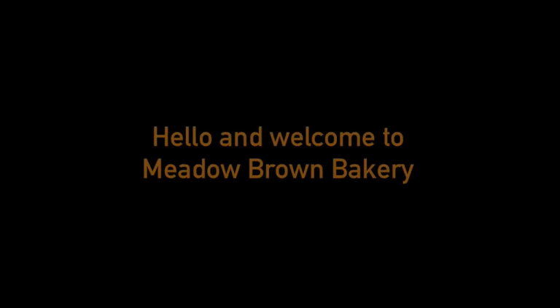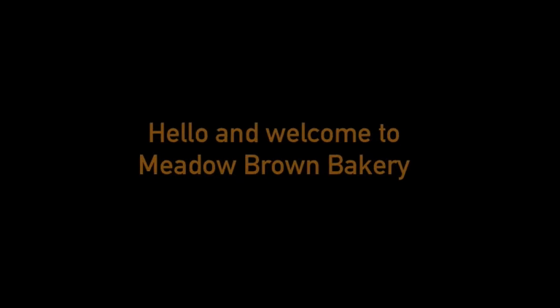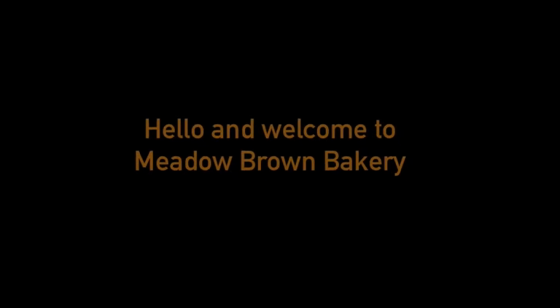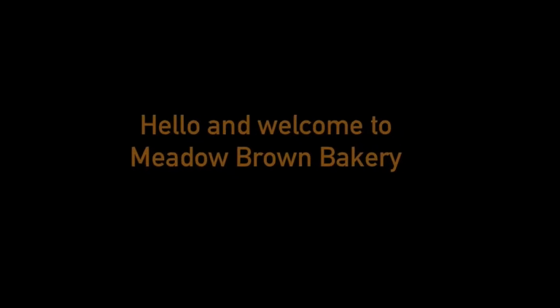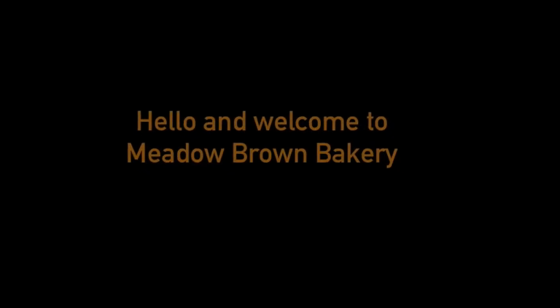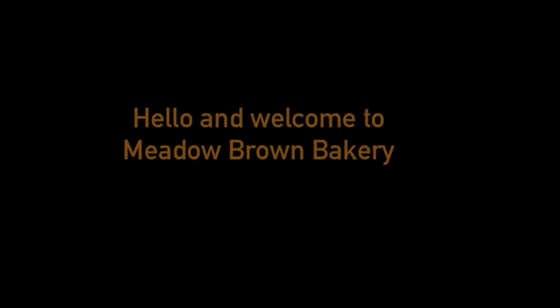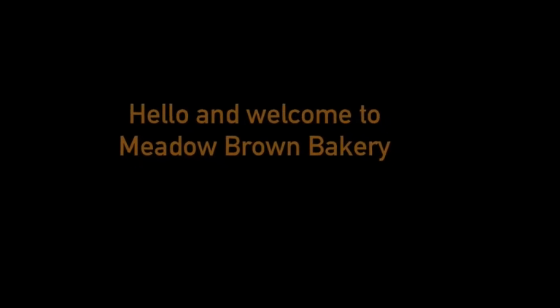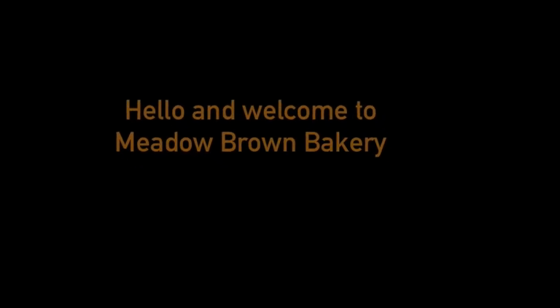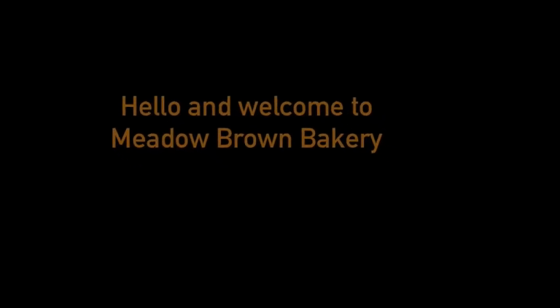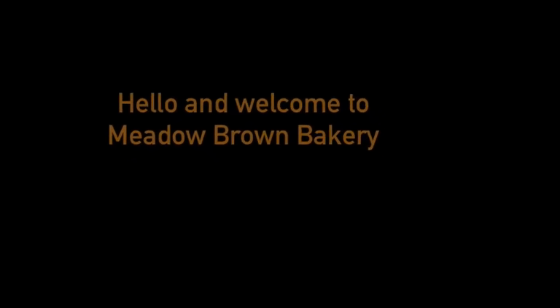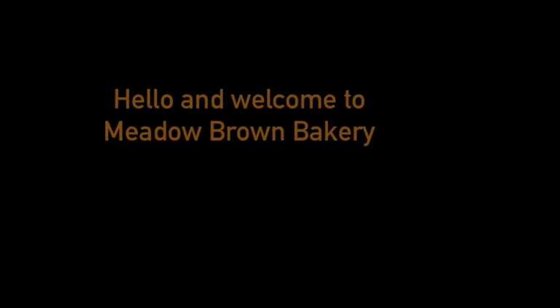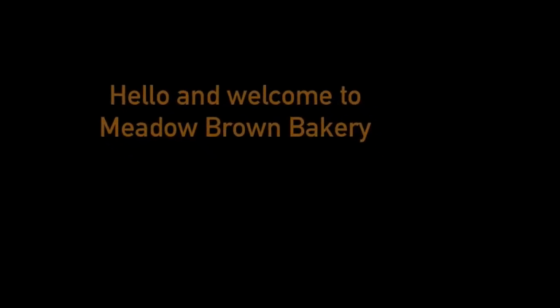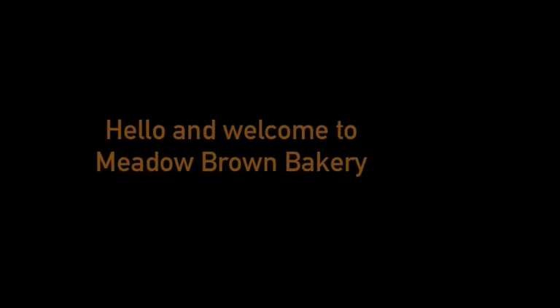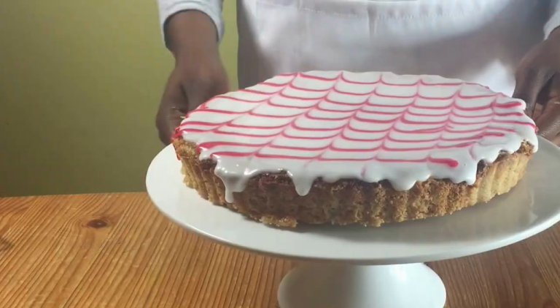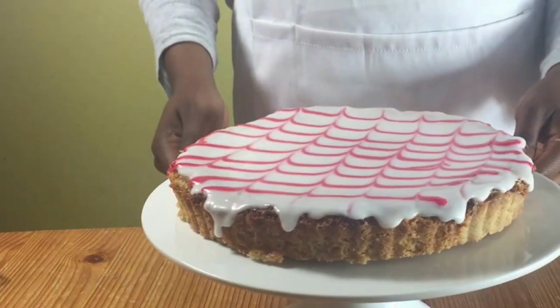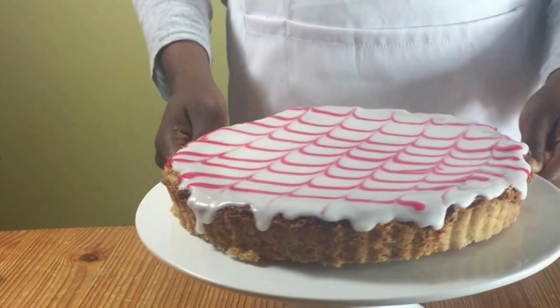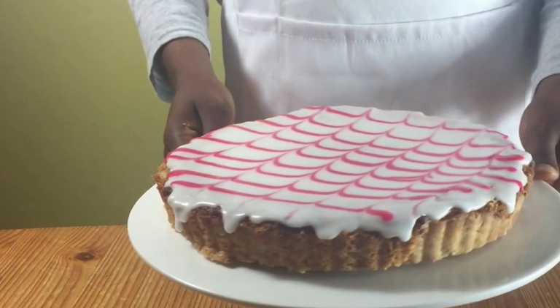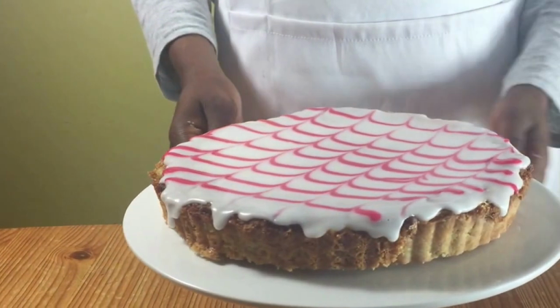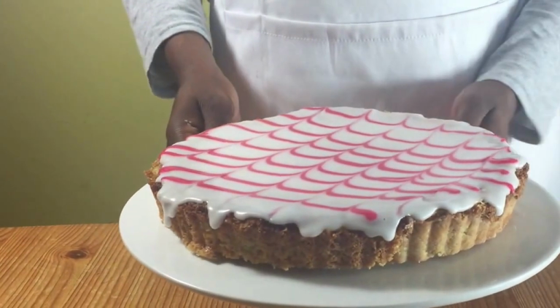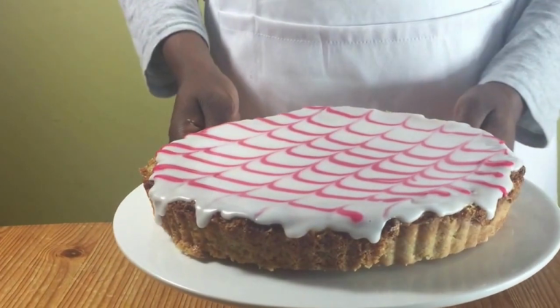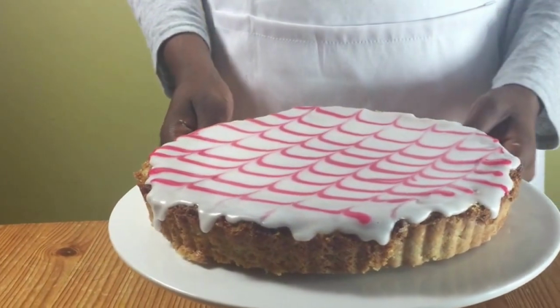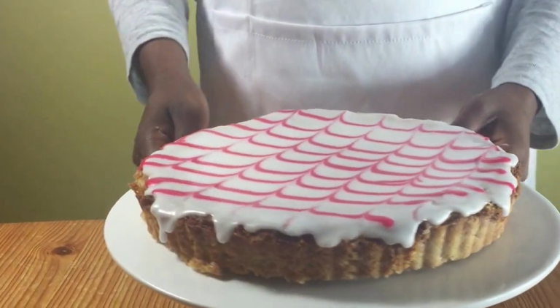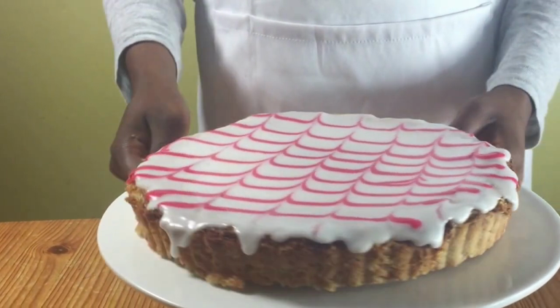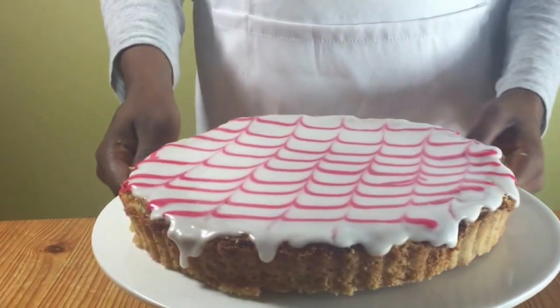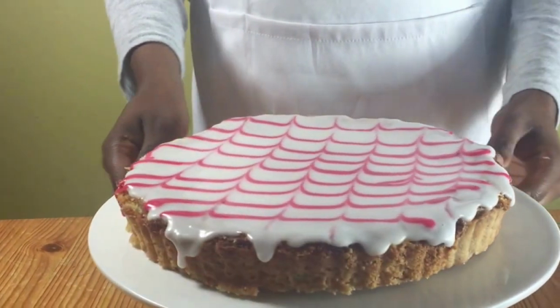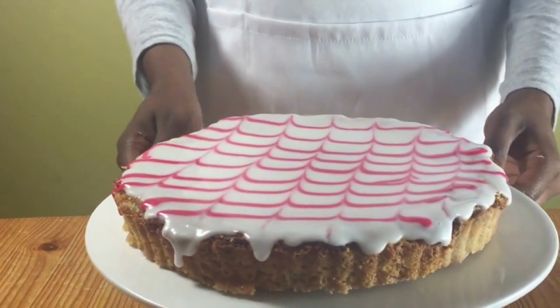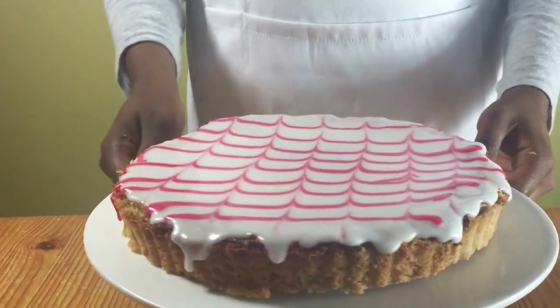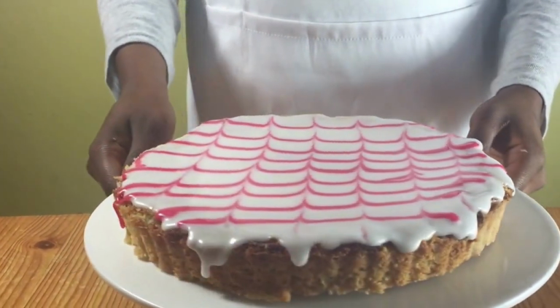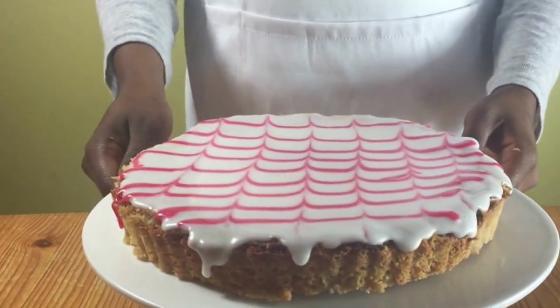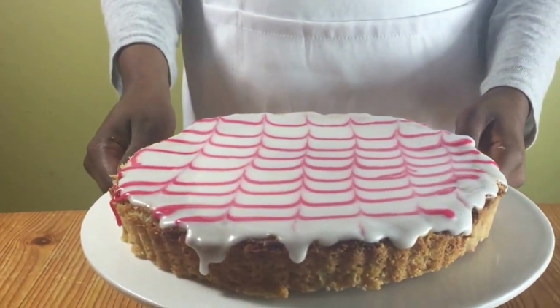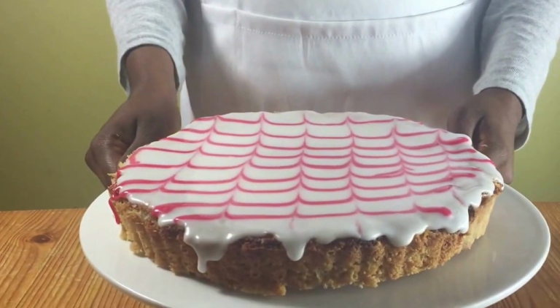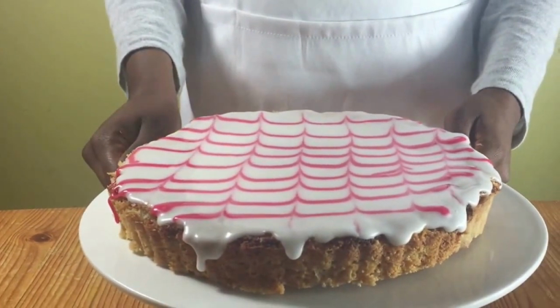Hello and welcome to Meadow Brown Bakery. In this video I'll be showing you how to bake a Bakewell tart.